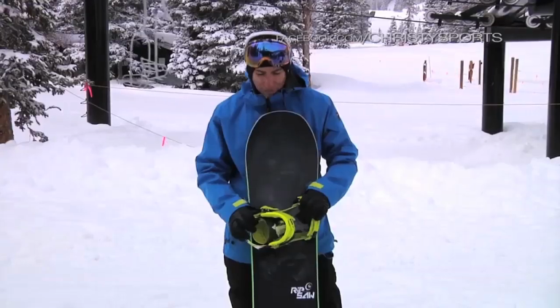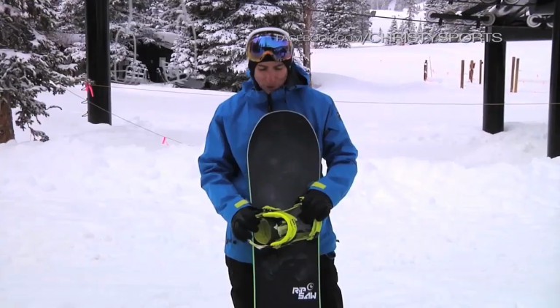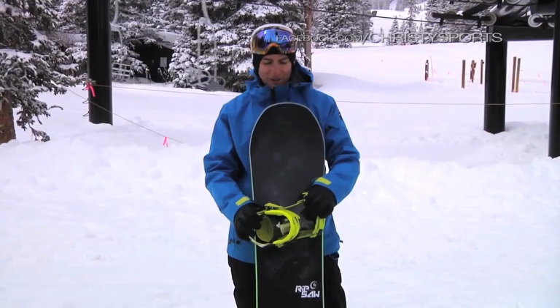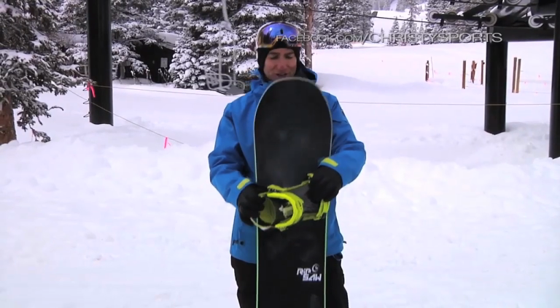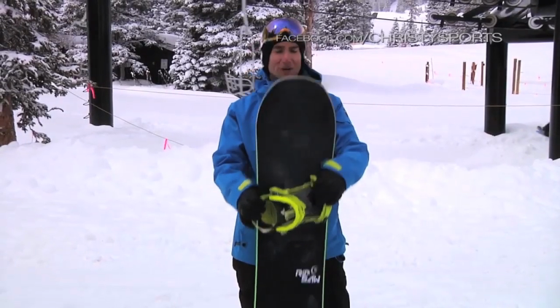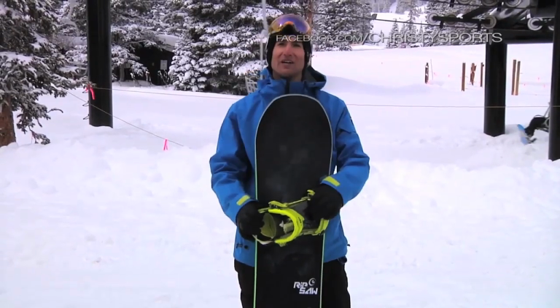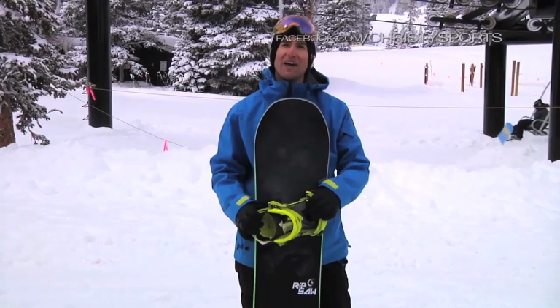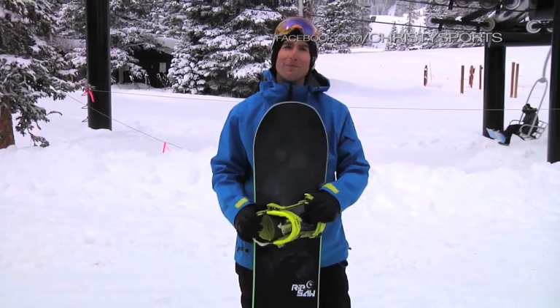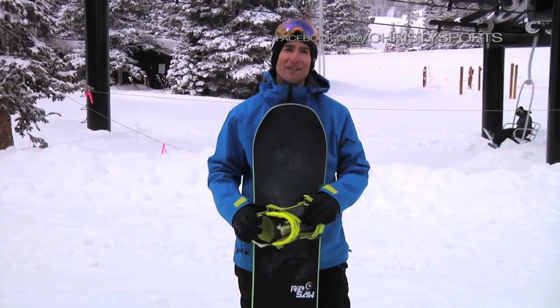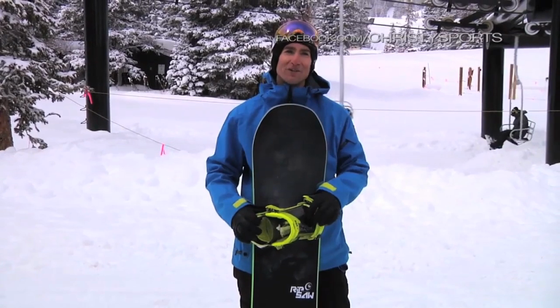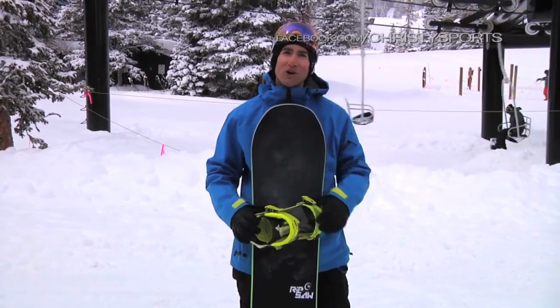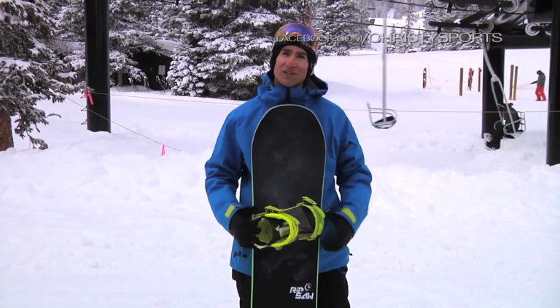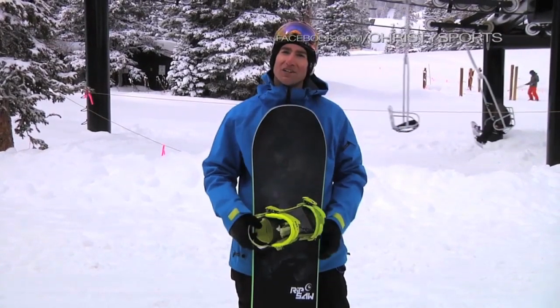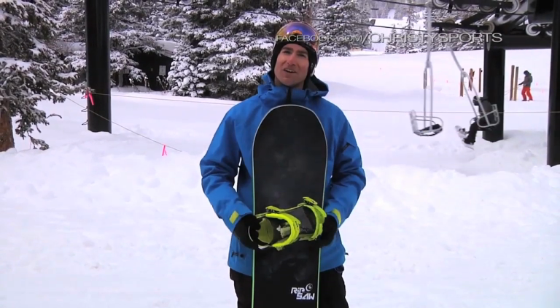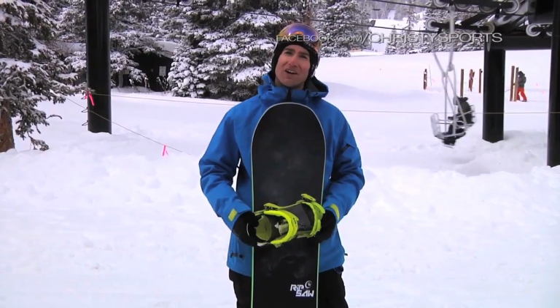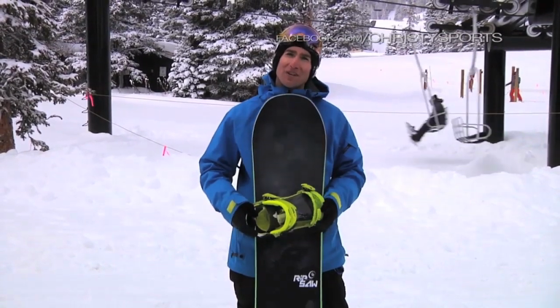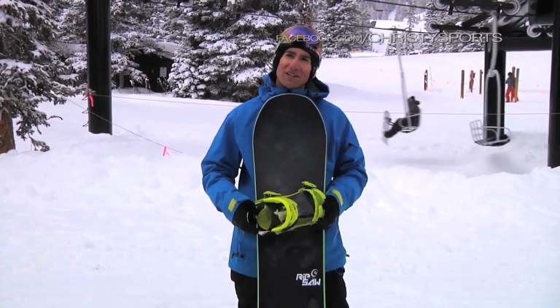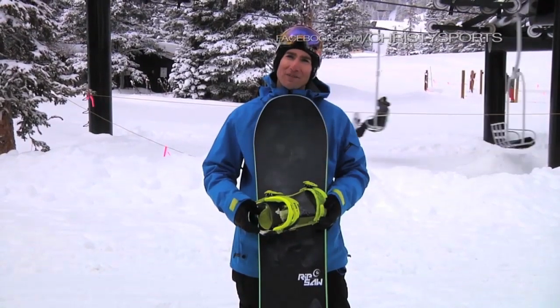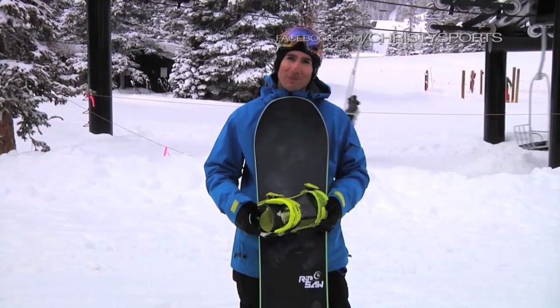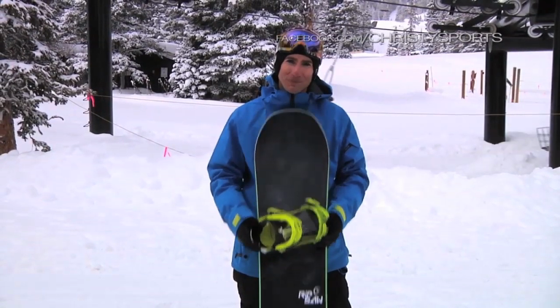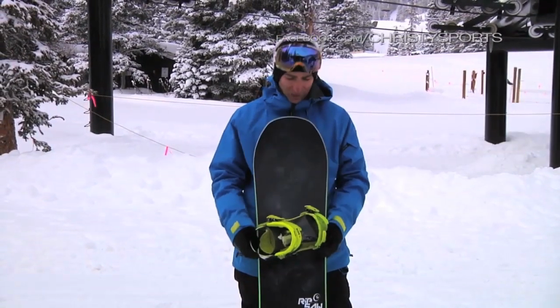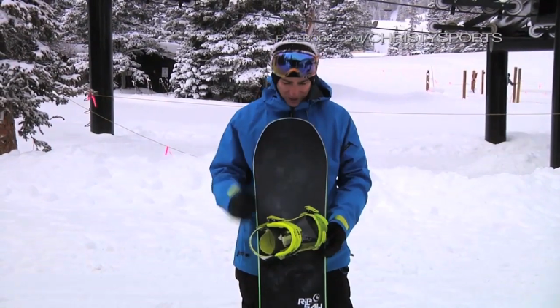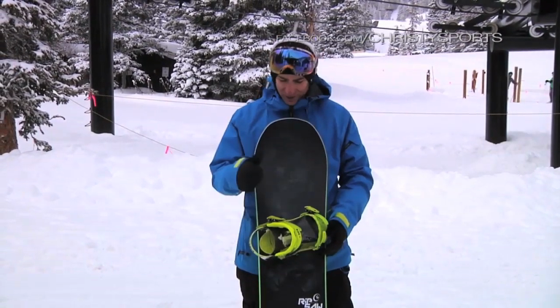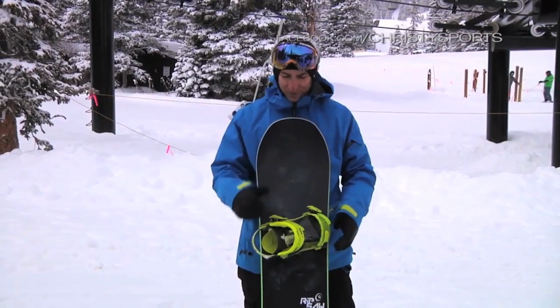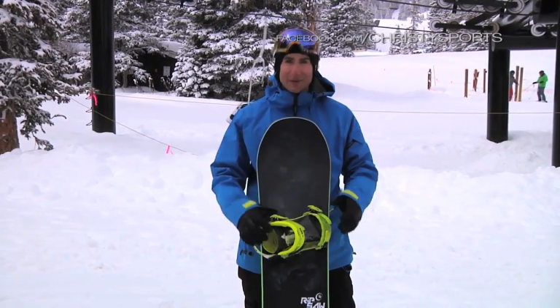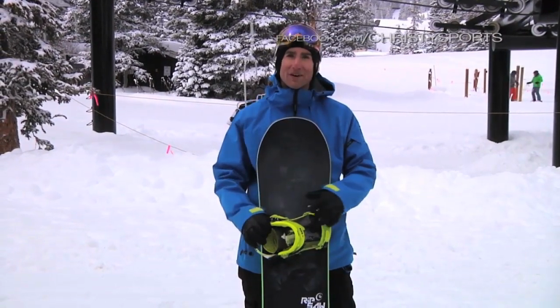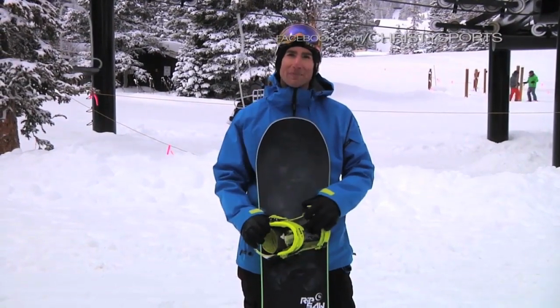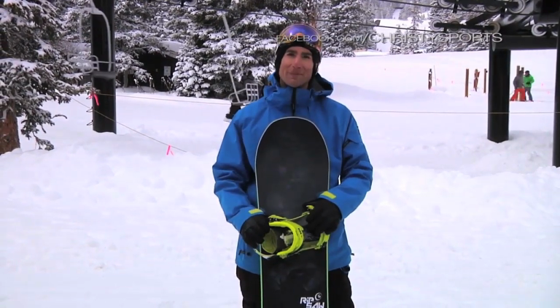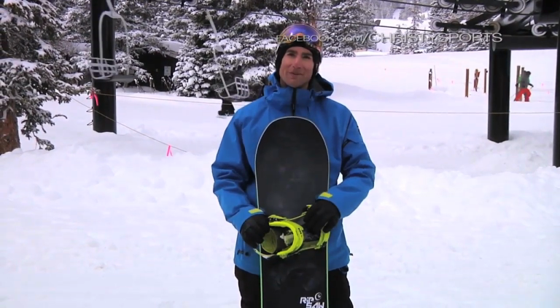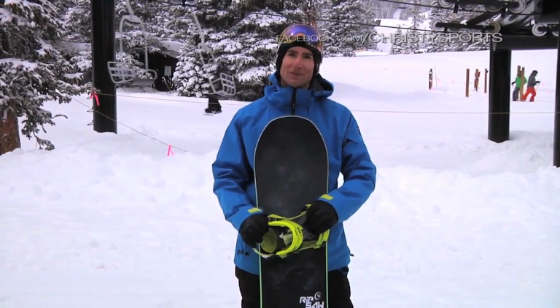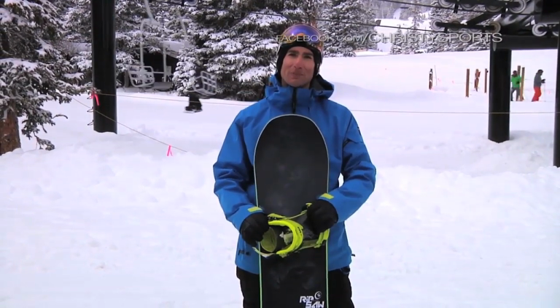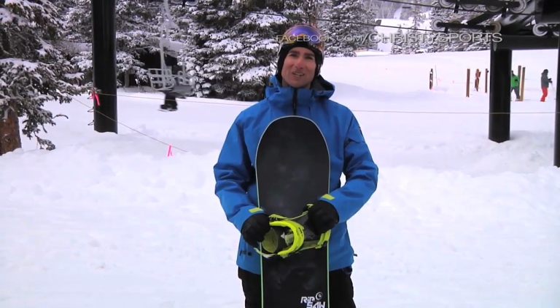Great board from Never Summer — handmade down the road in Colorado, down in Denver. Made in America, baby. Great board.